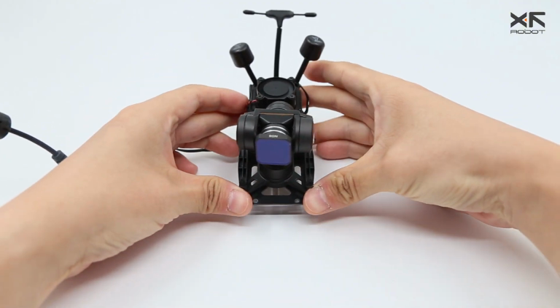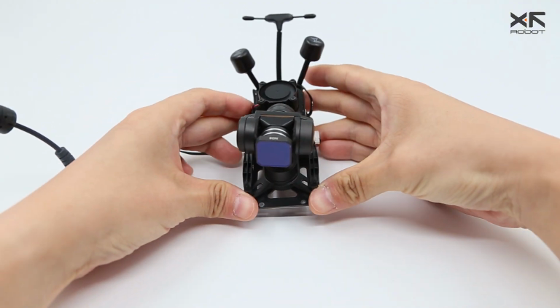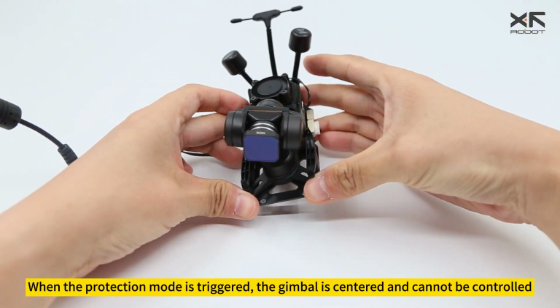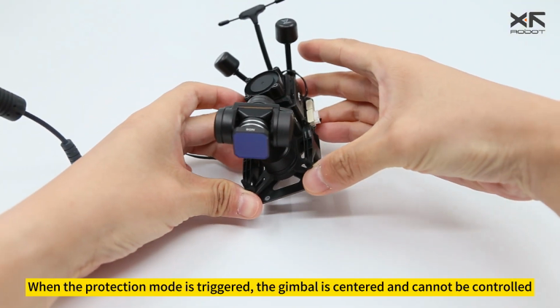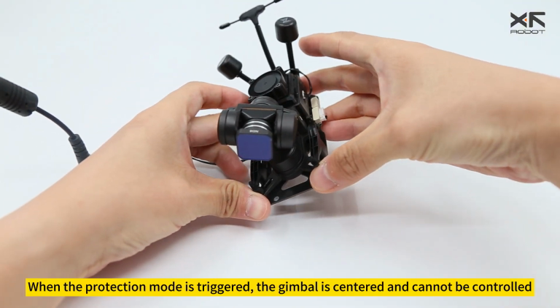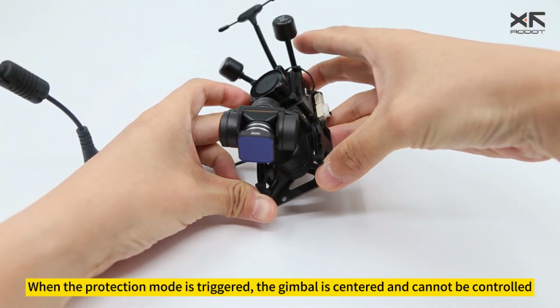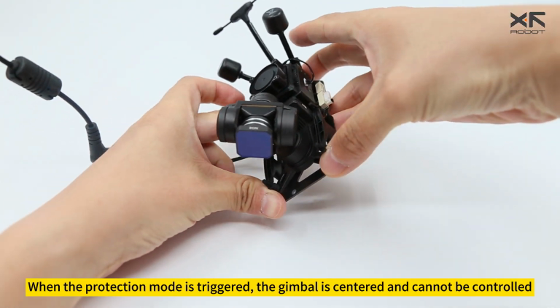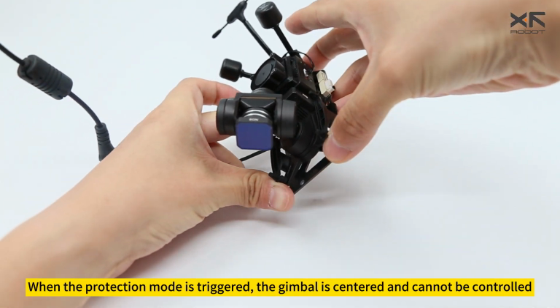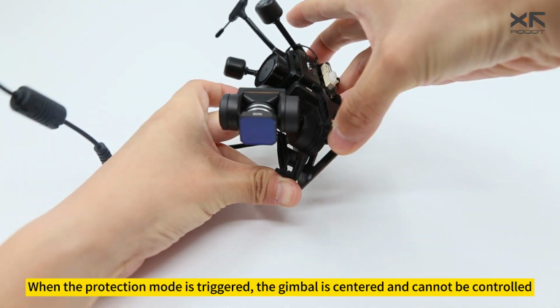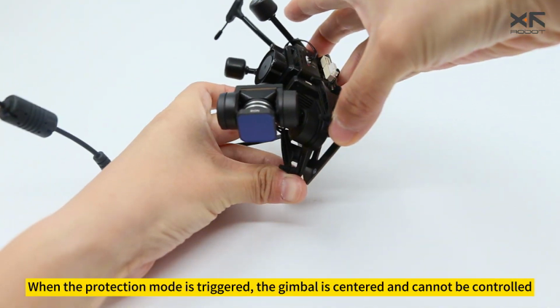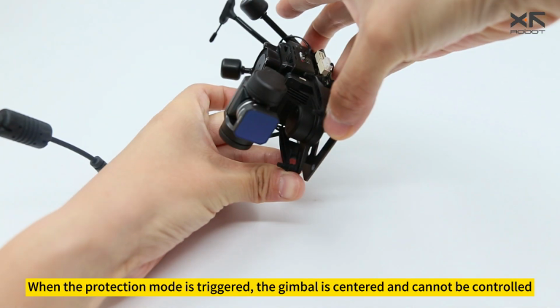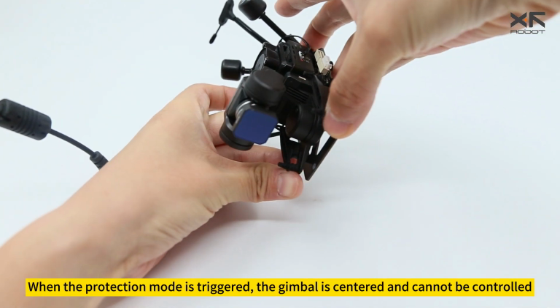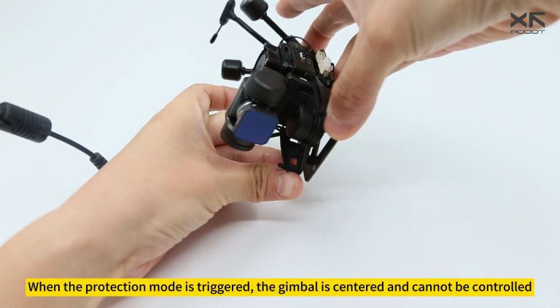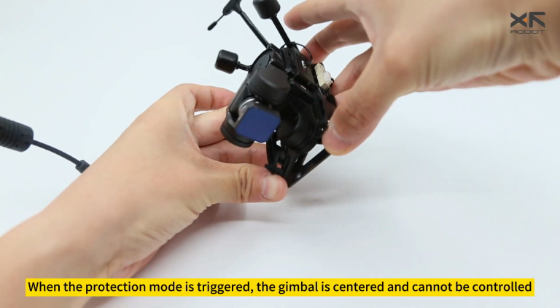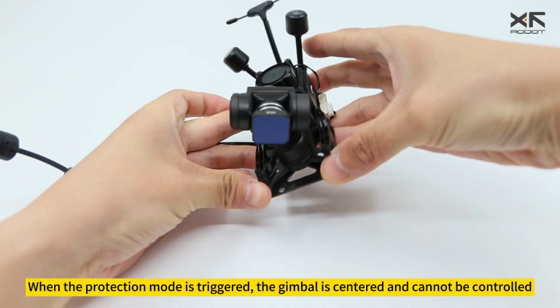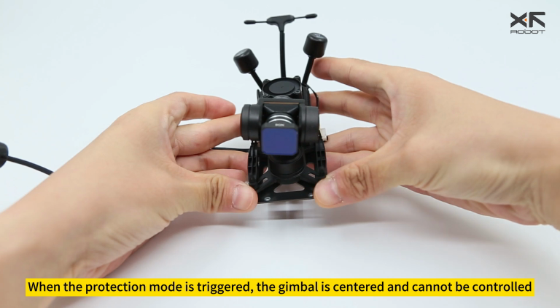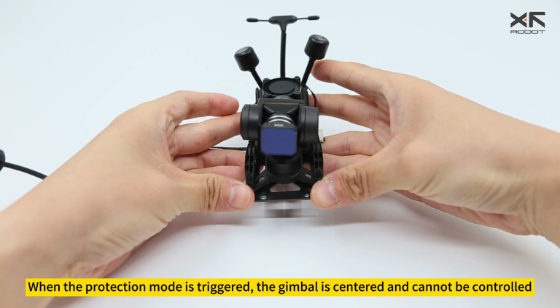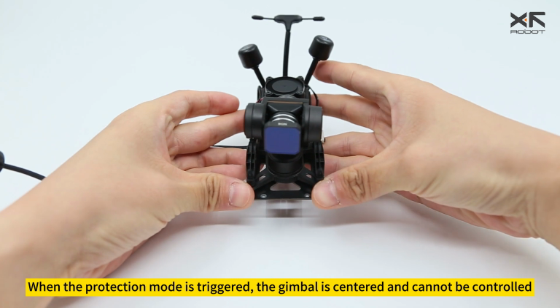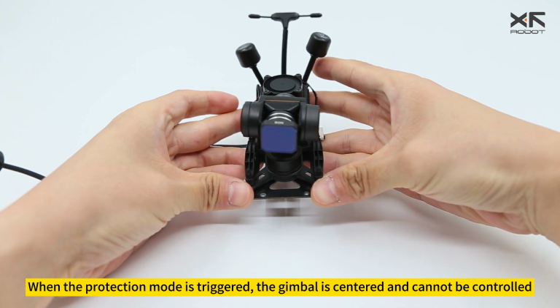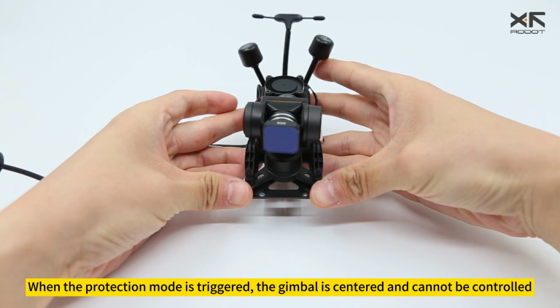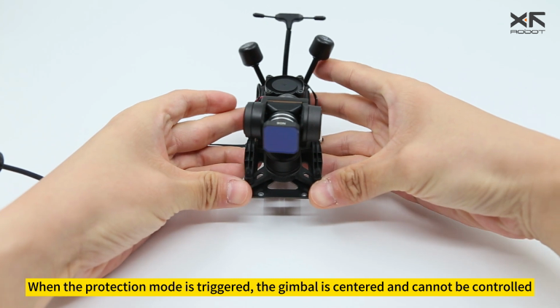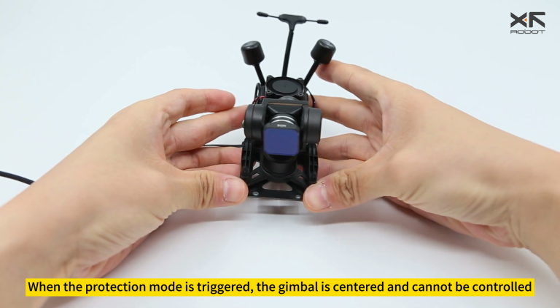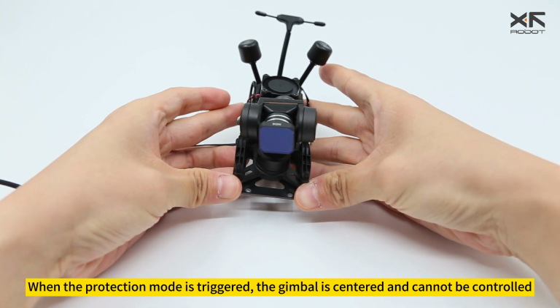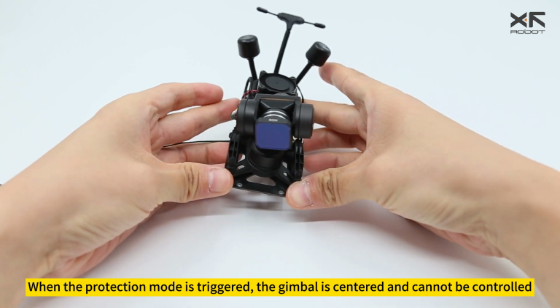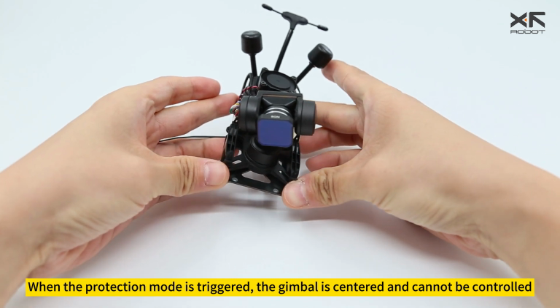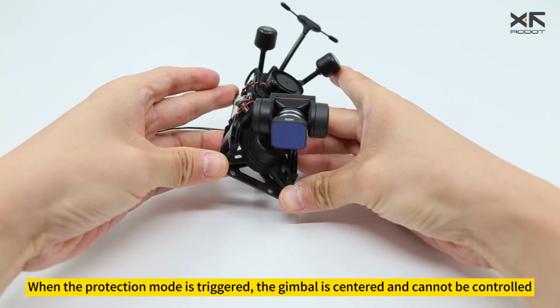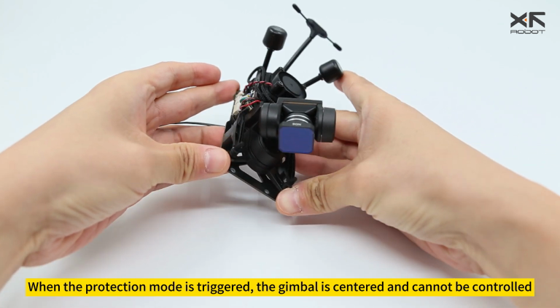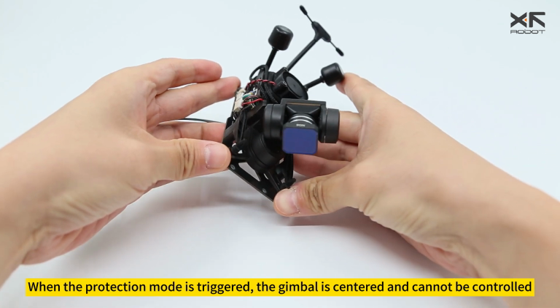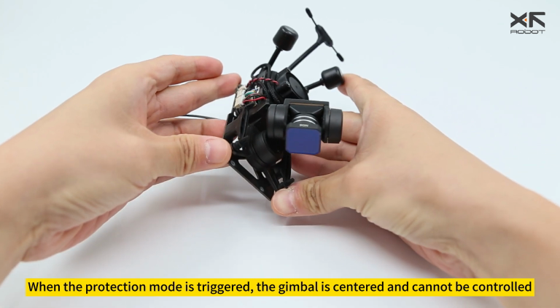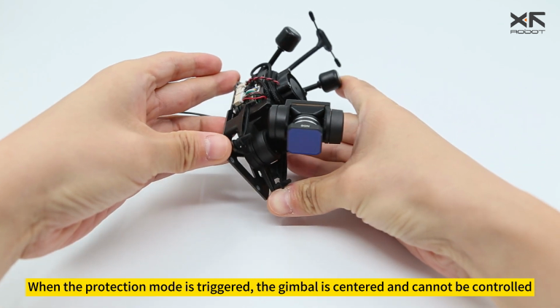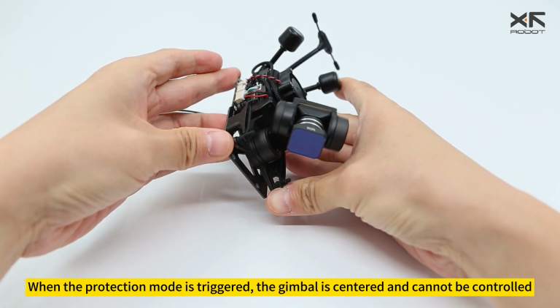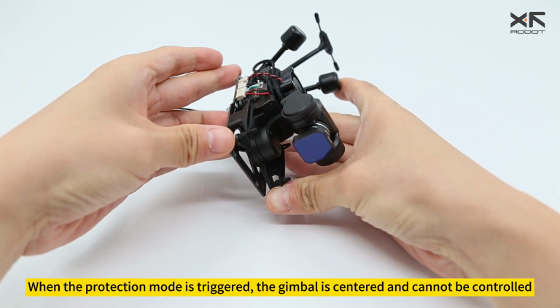When the protection mode is triggered, the gimbal is centered and cannot be controlled.